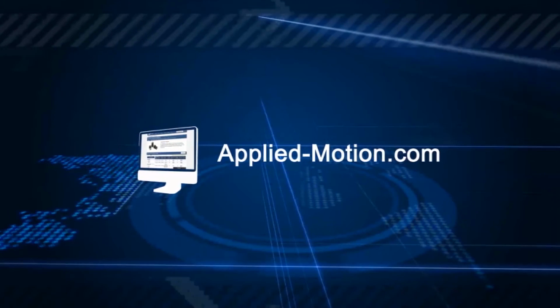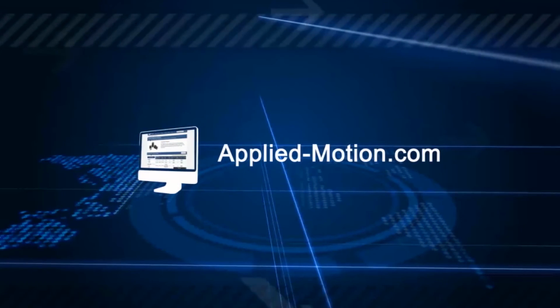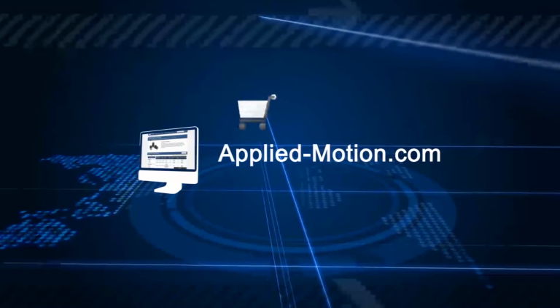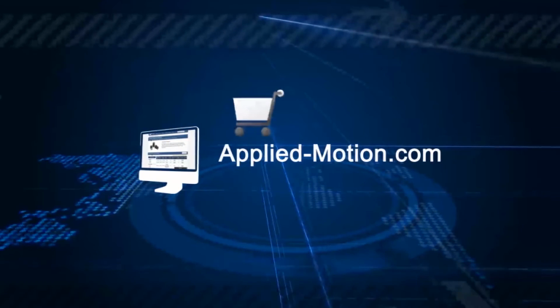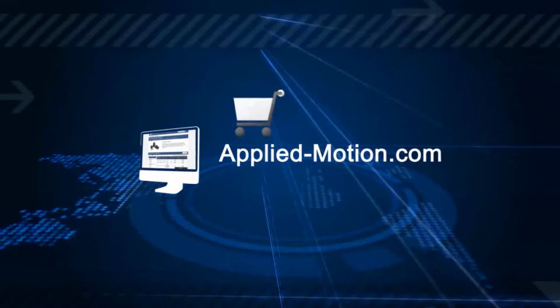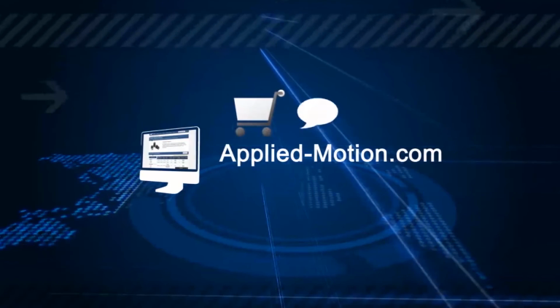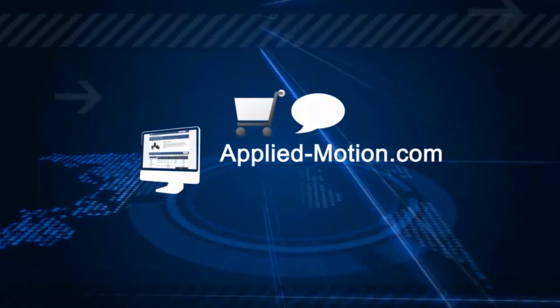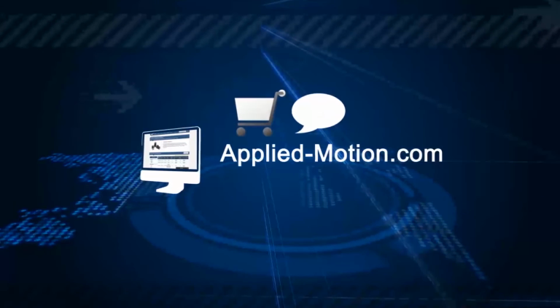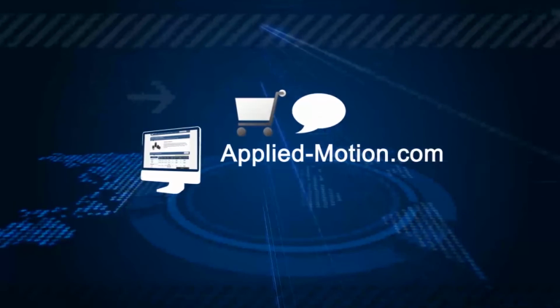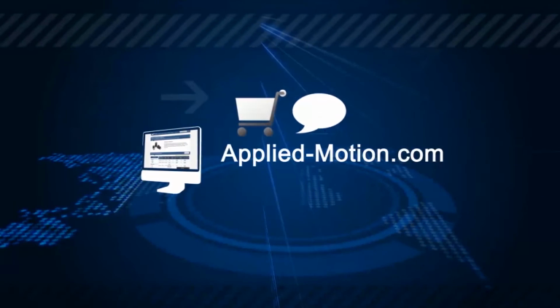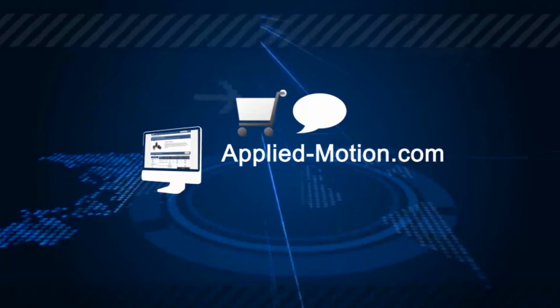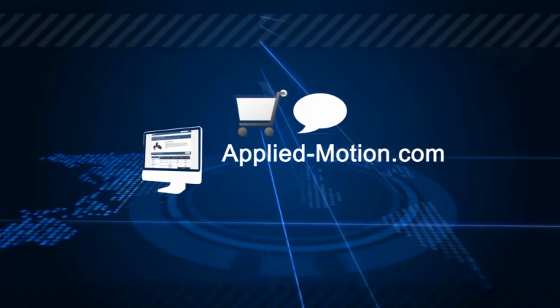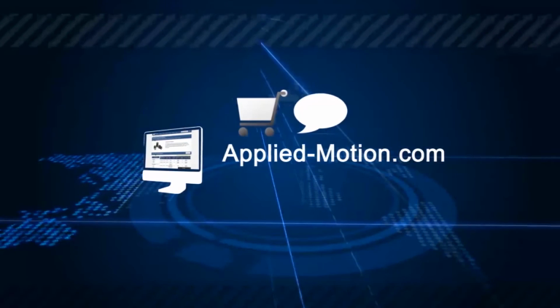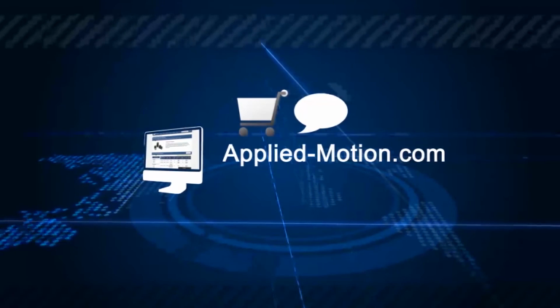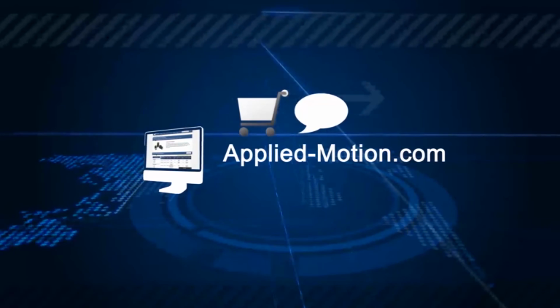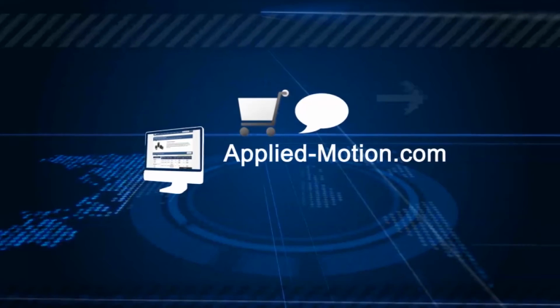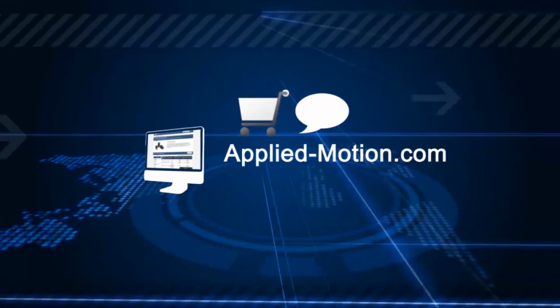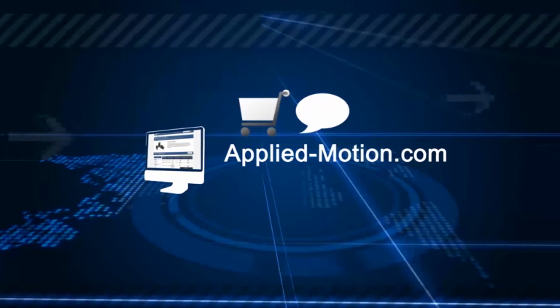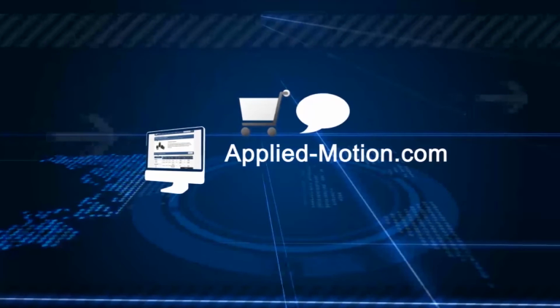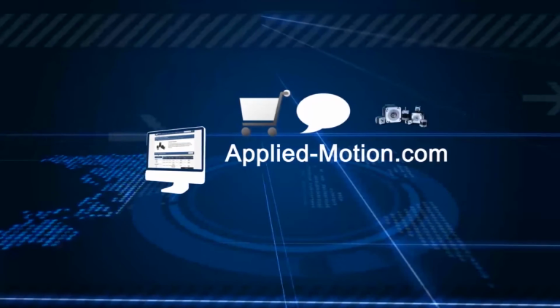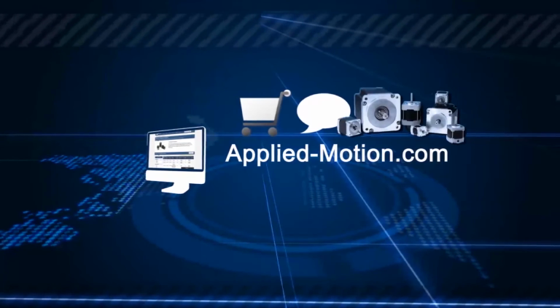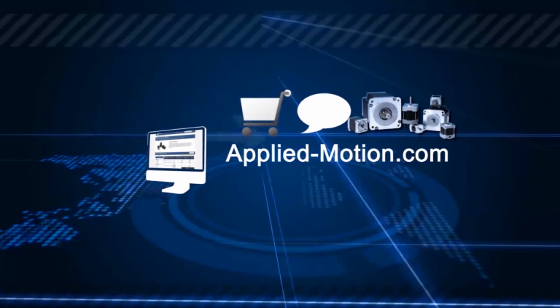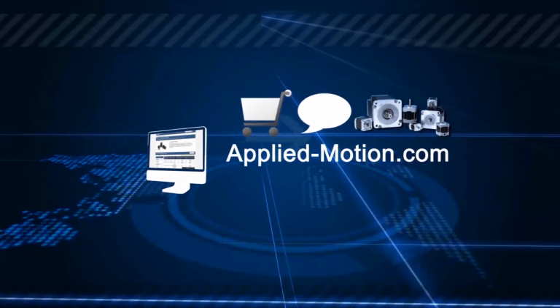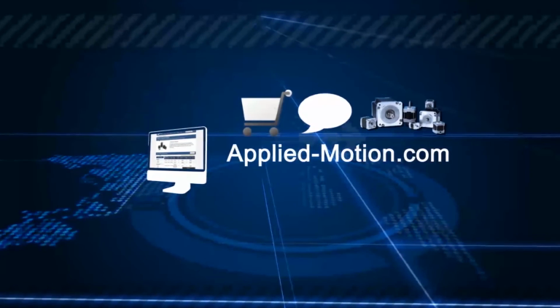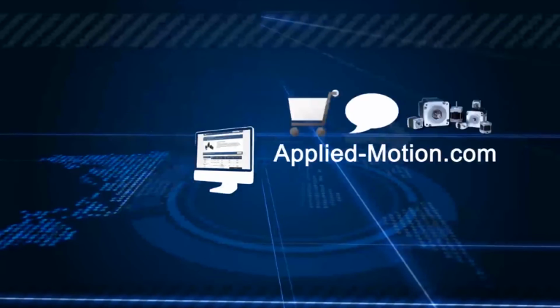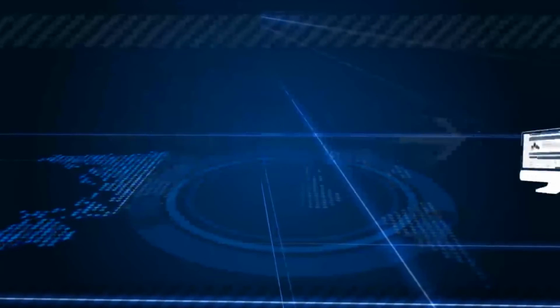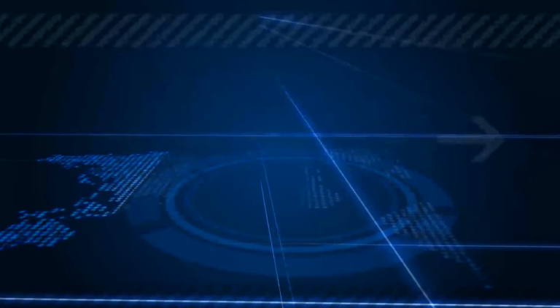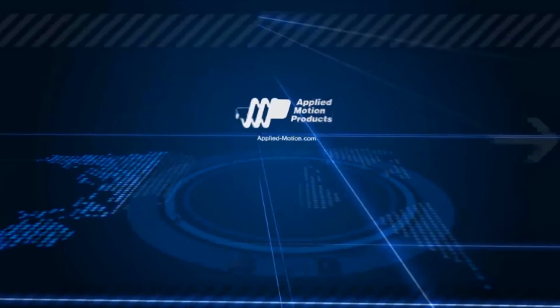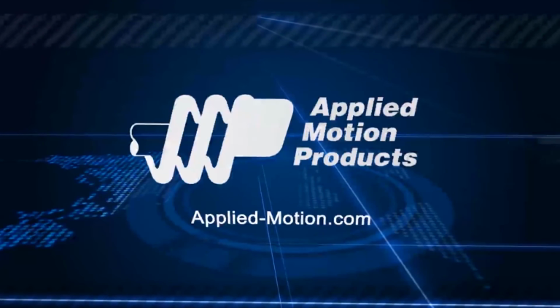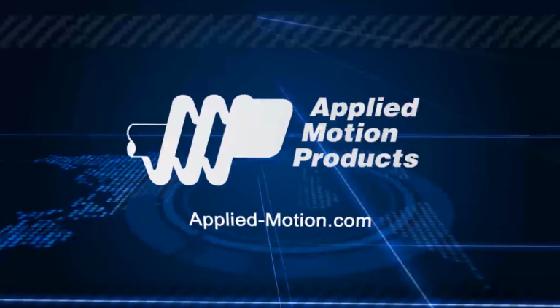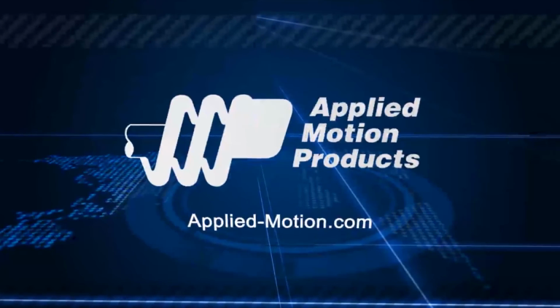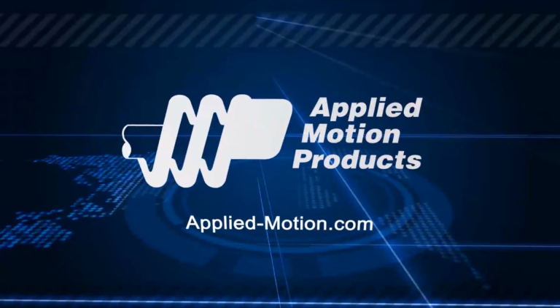Where you can shop, chat with an engineer through our online support, or view our complete product line. Let's build a solution together.